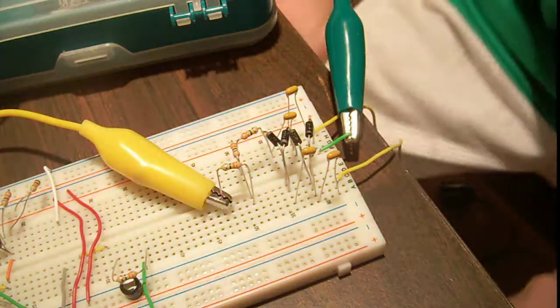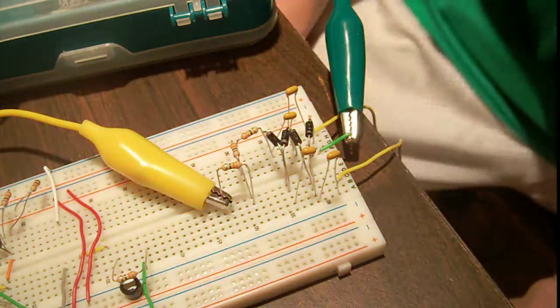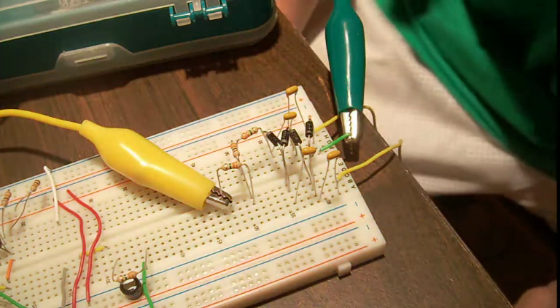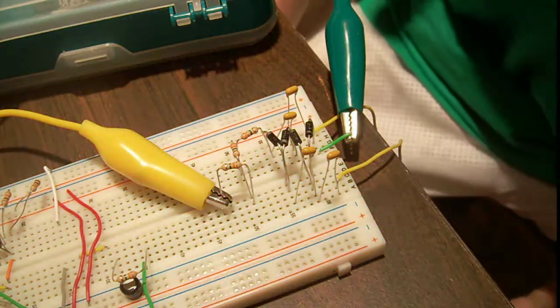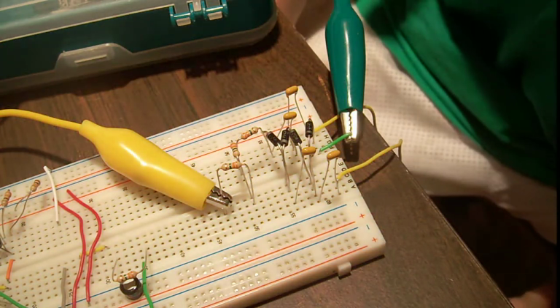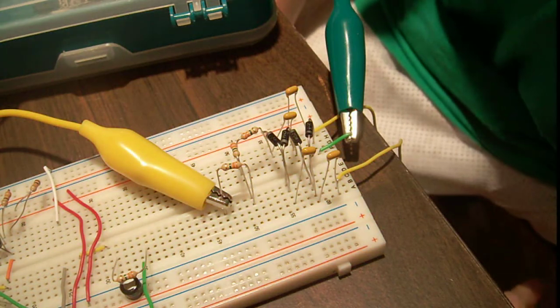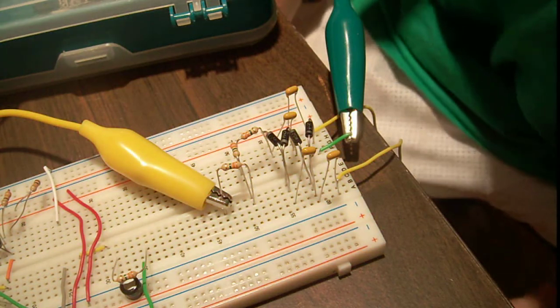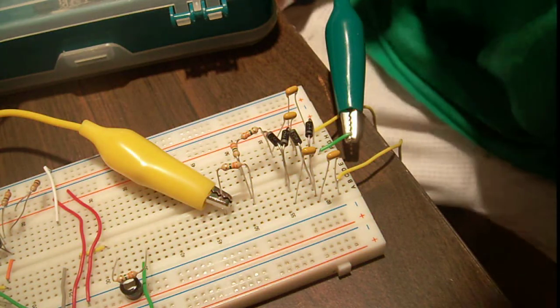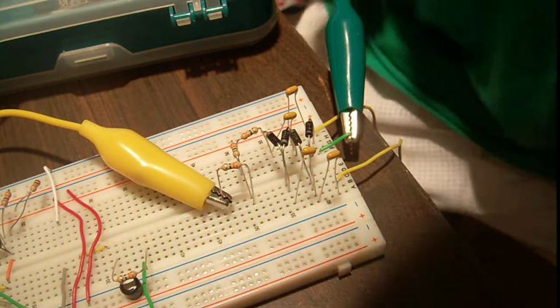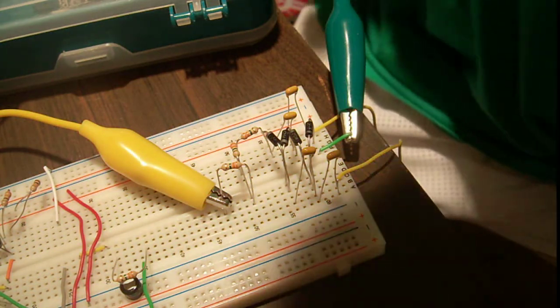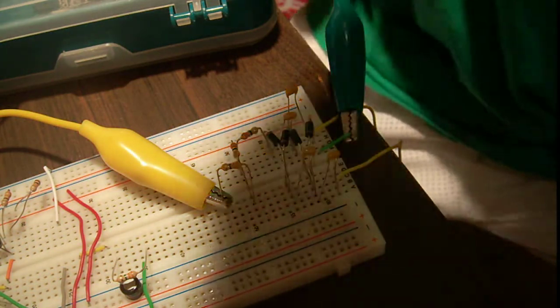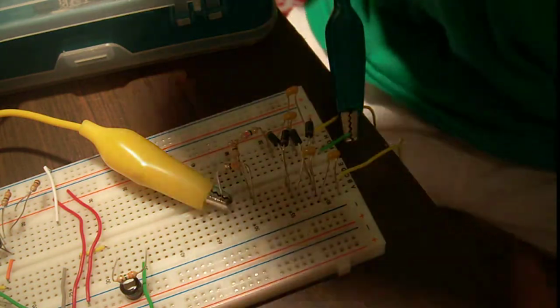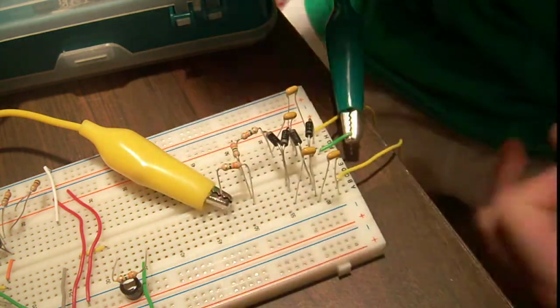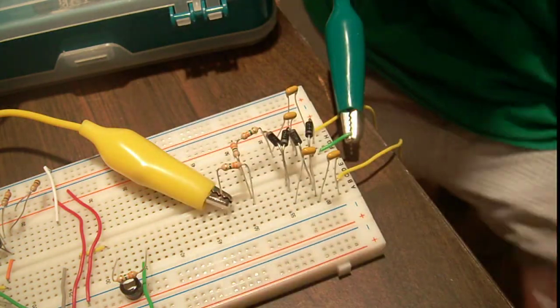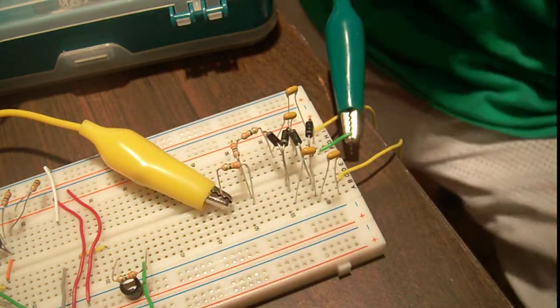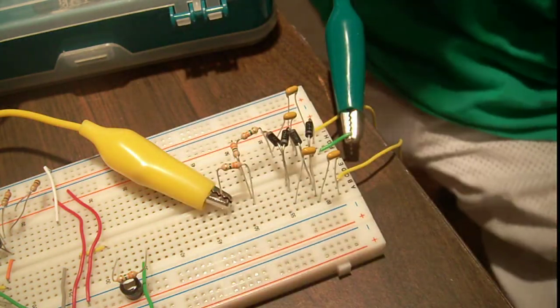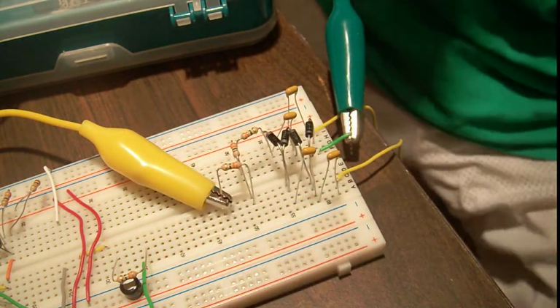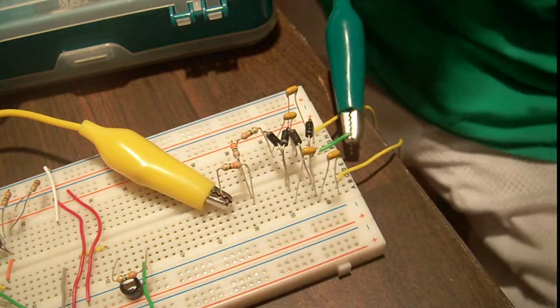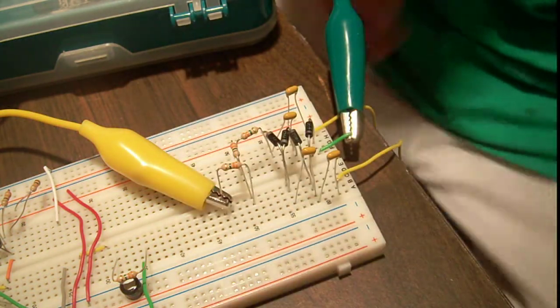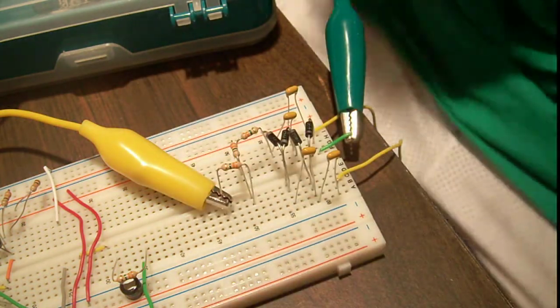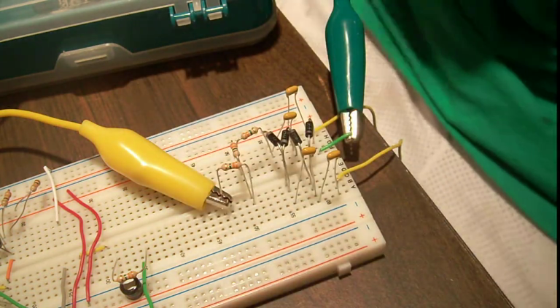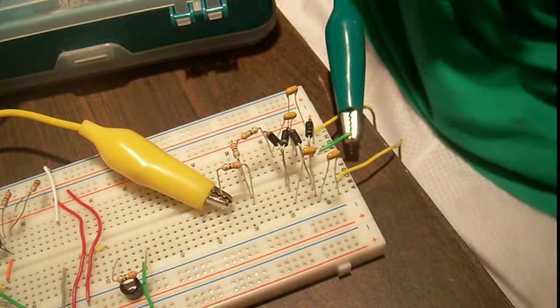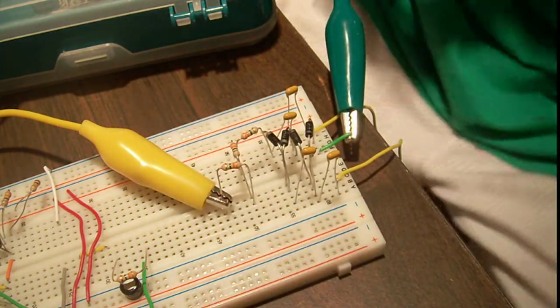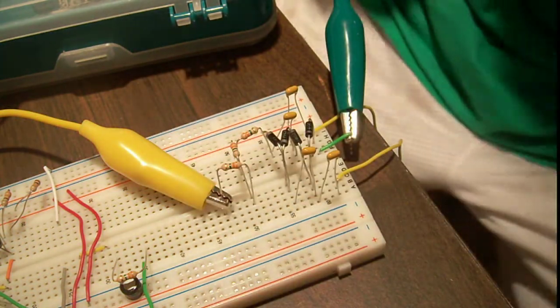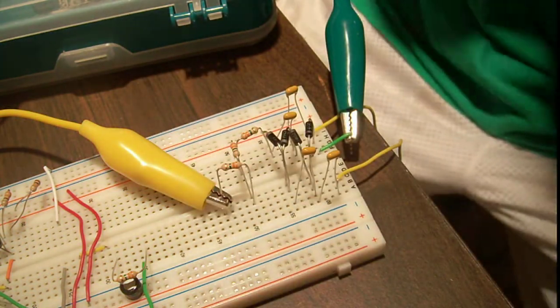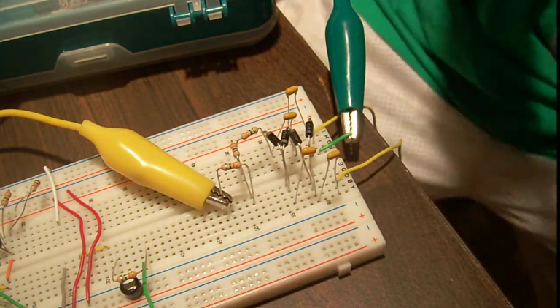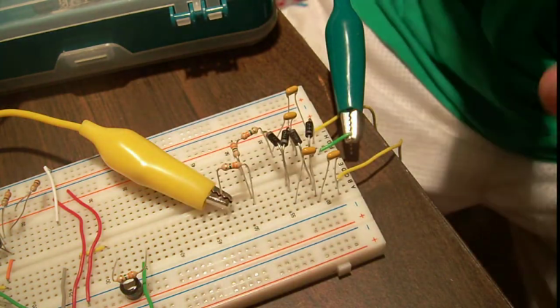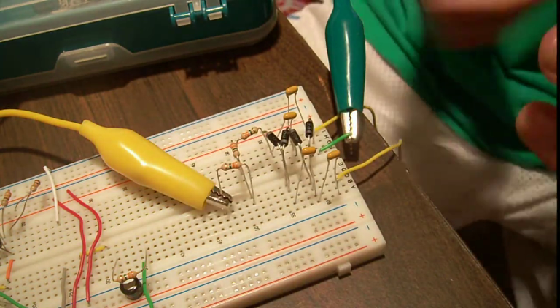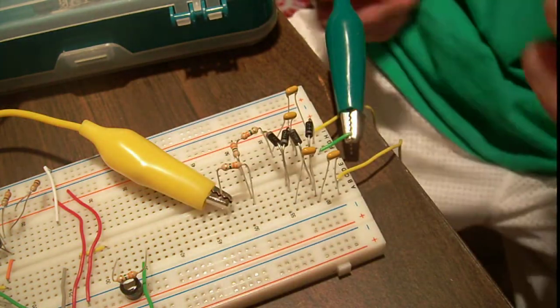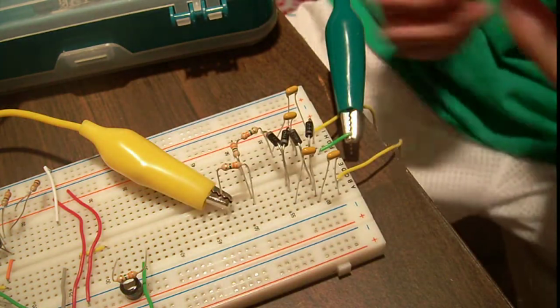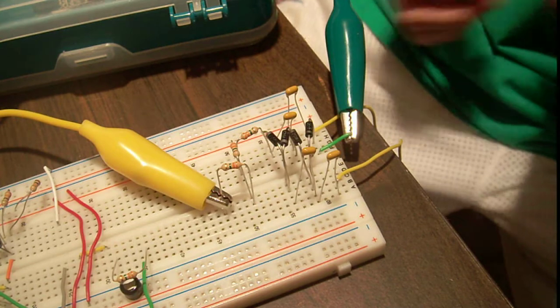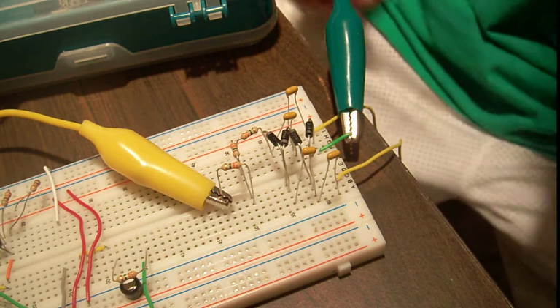Hey guys, so today I'm going to be talking about voltage multipliers.